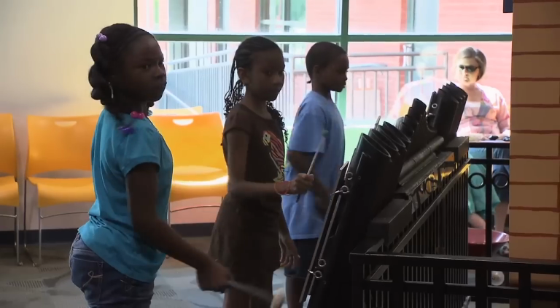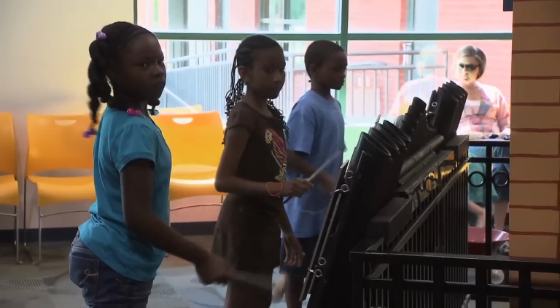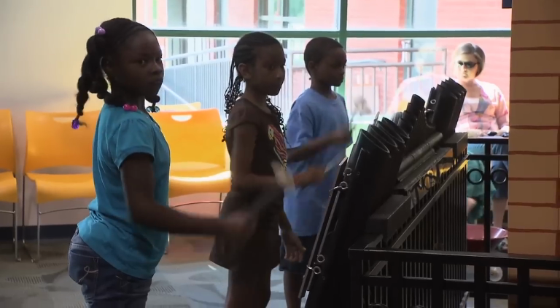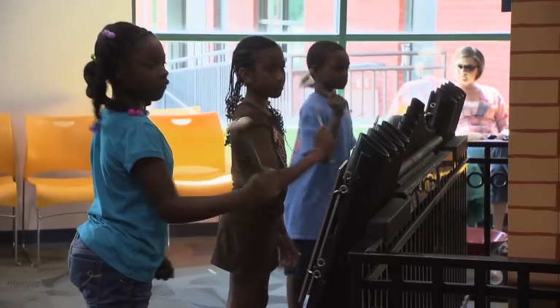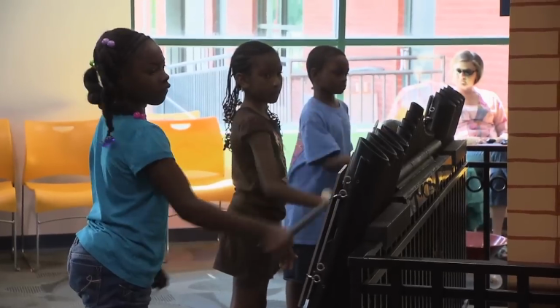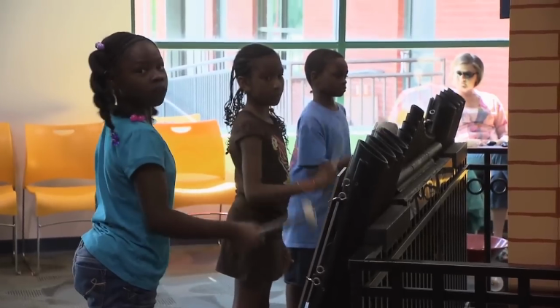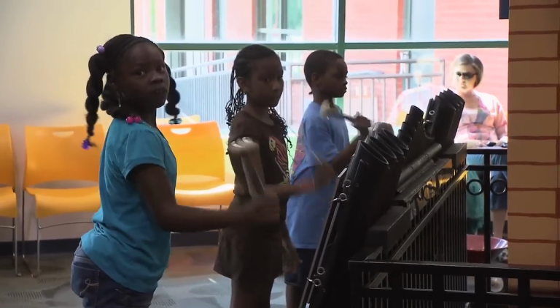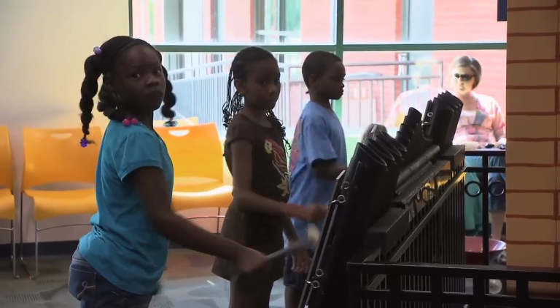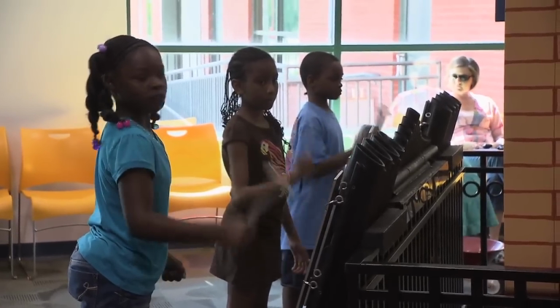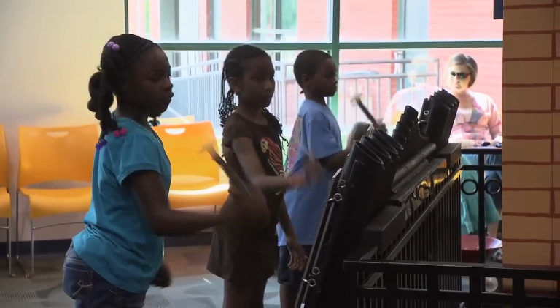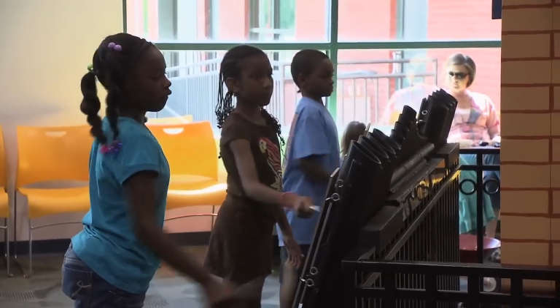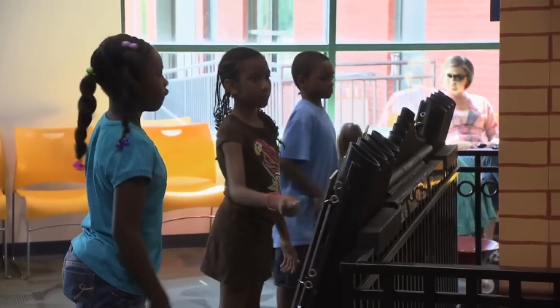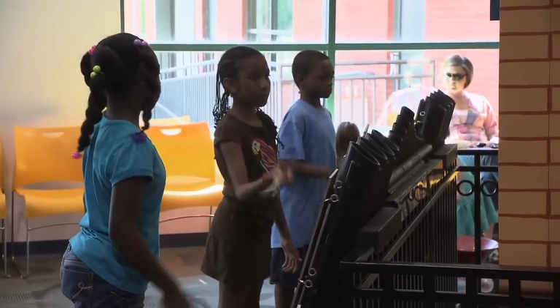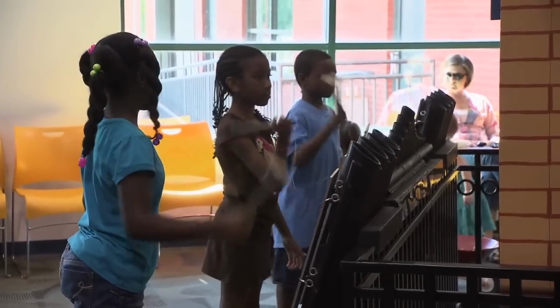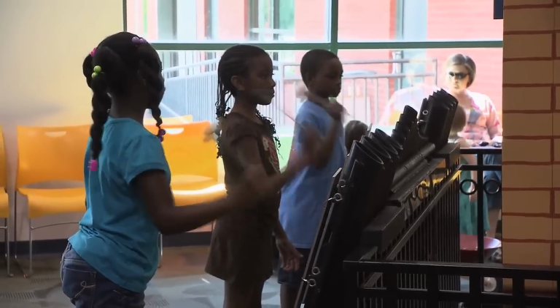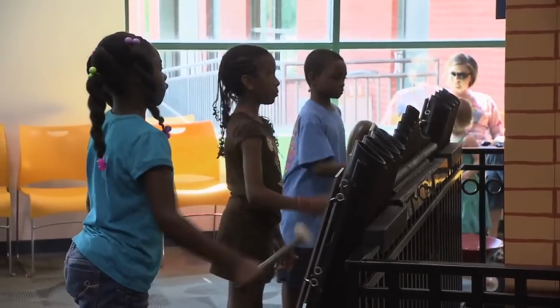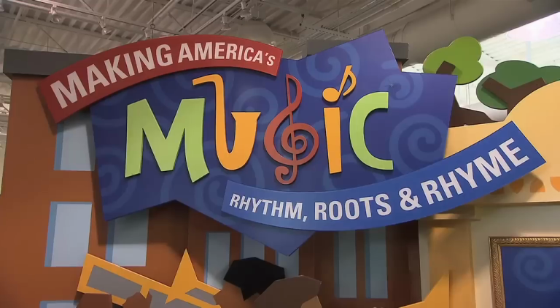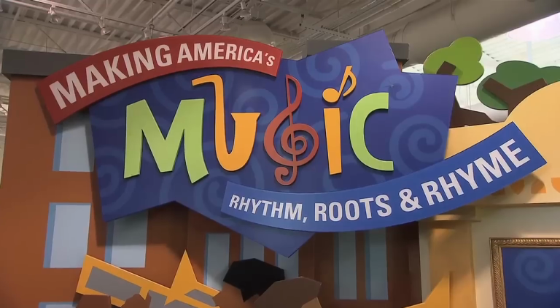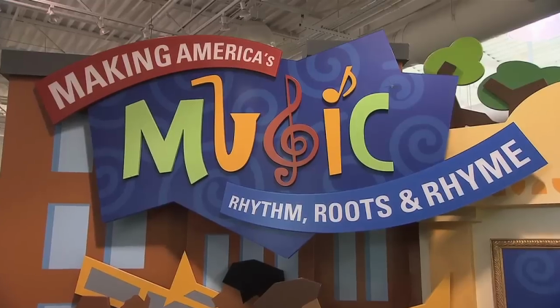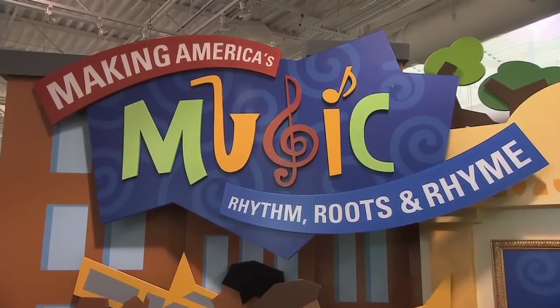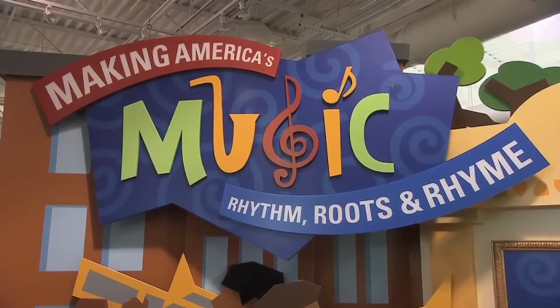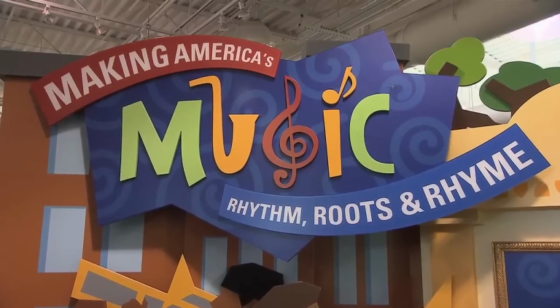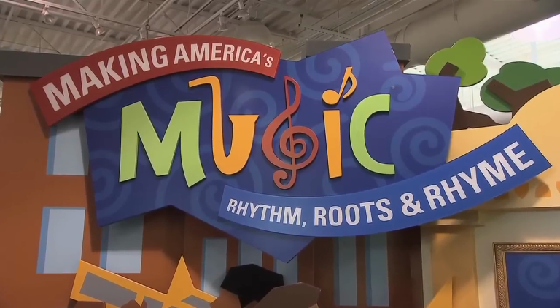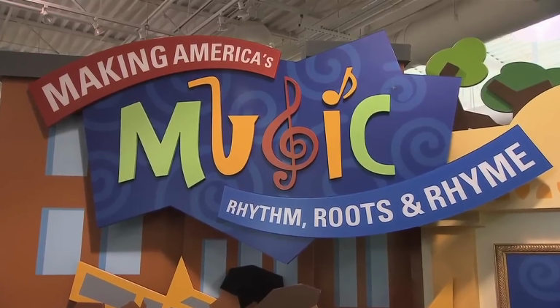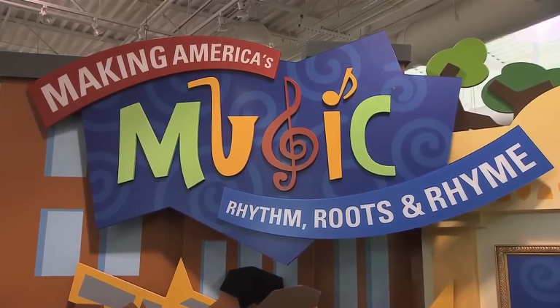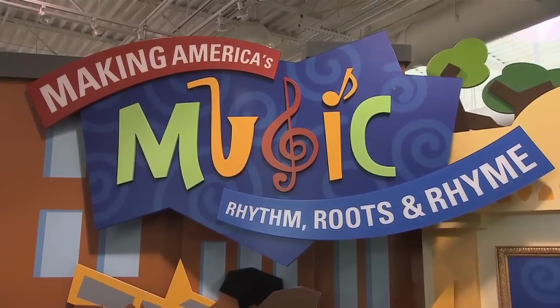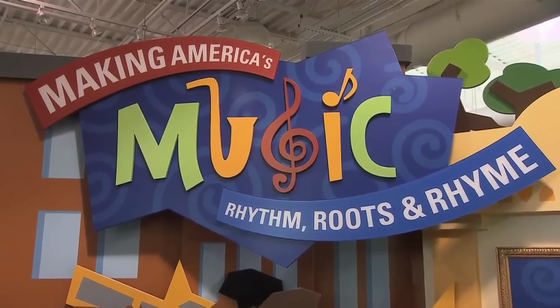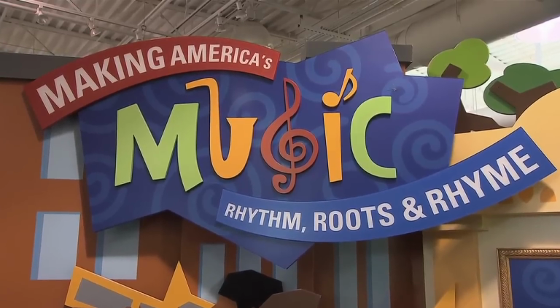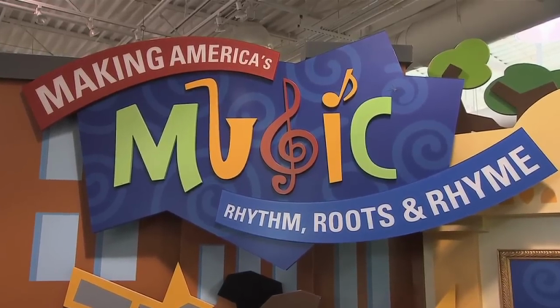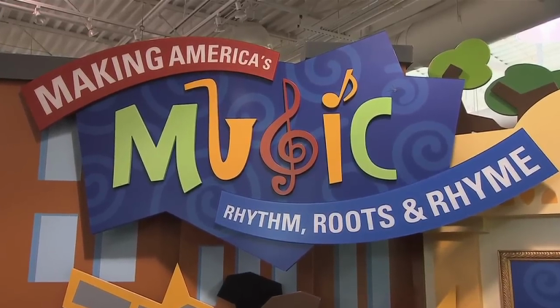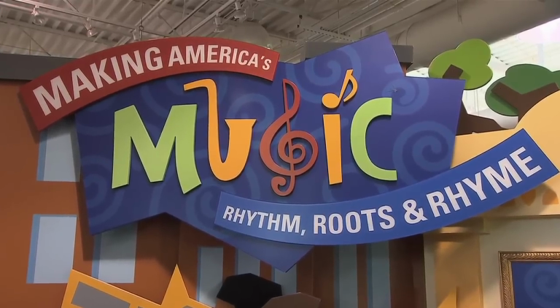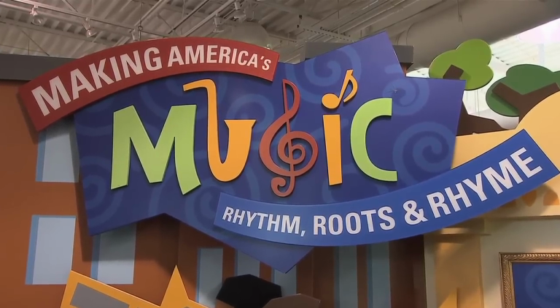On this week's Arts Break, we head to the Discovery Center in Murfreesboro to learn how America makes music.